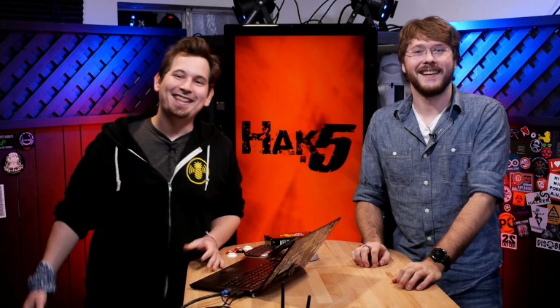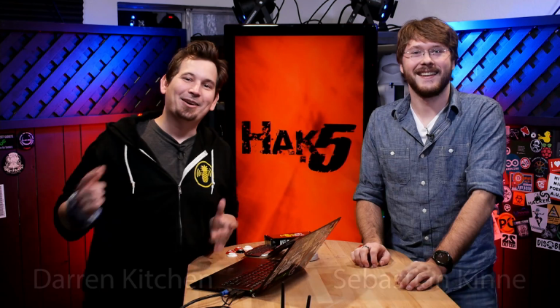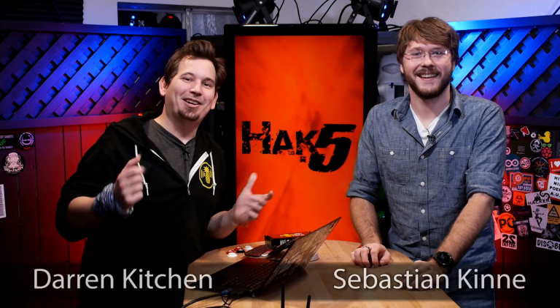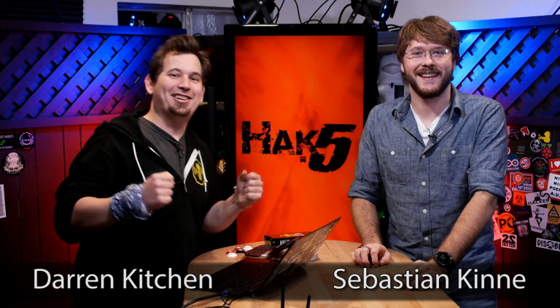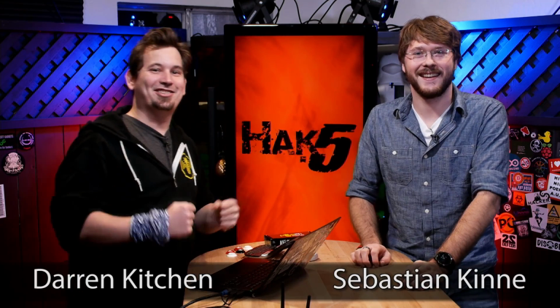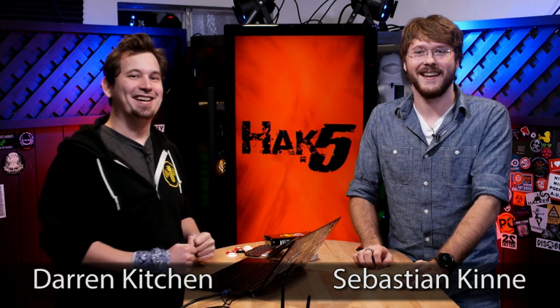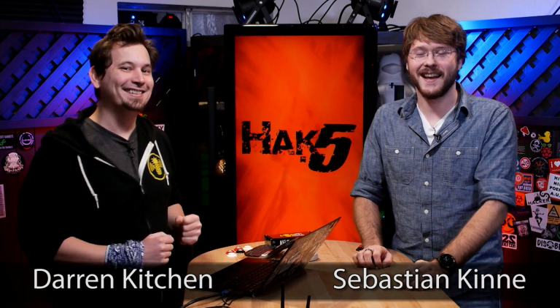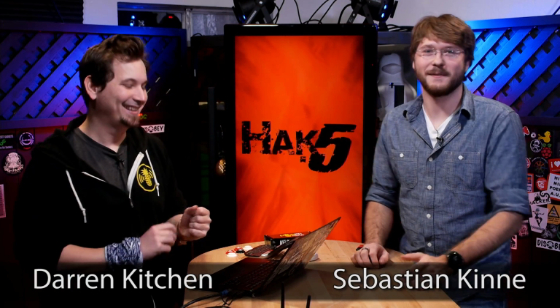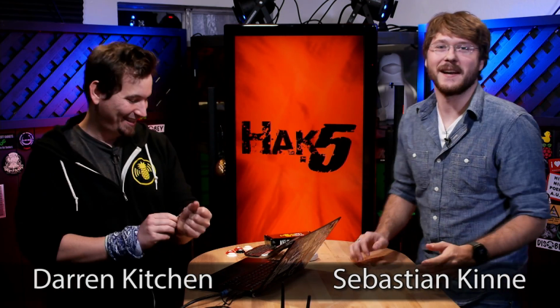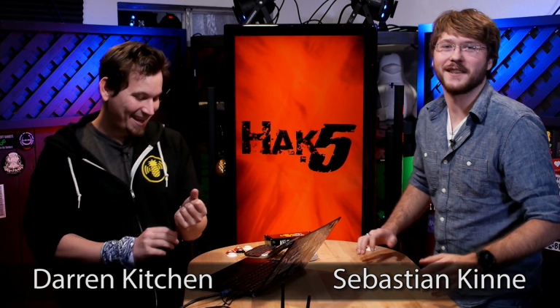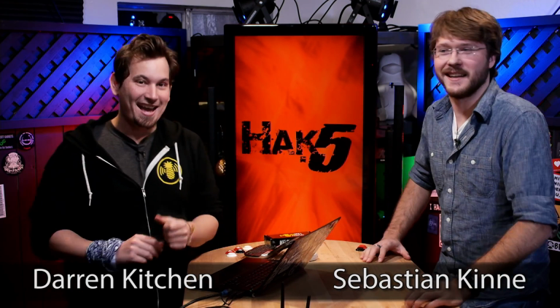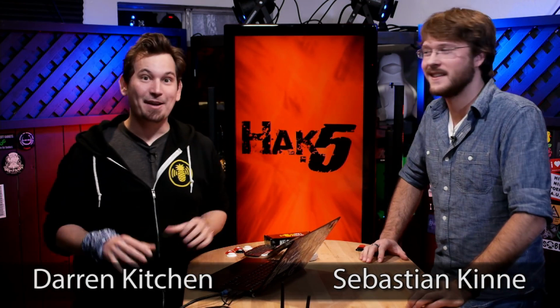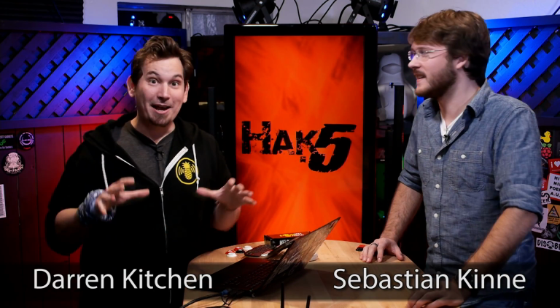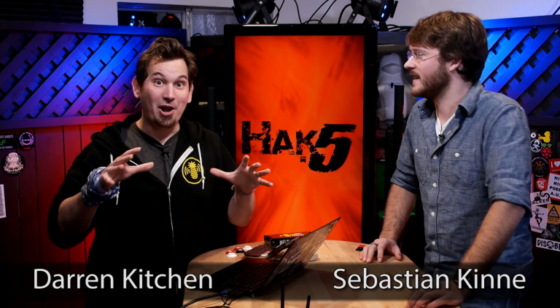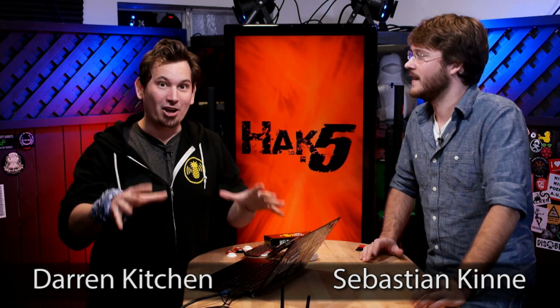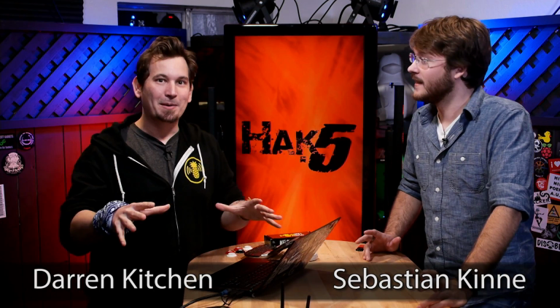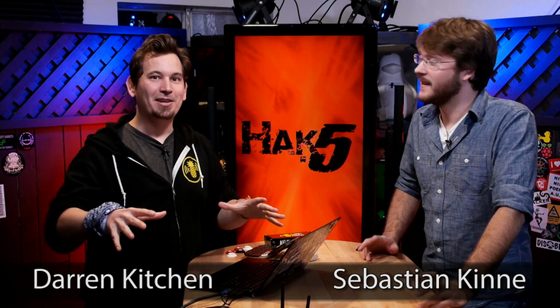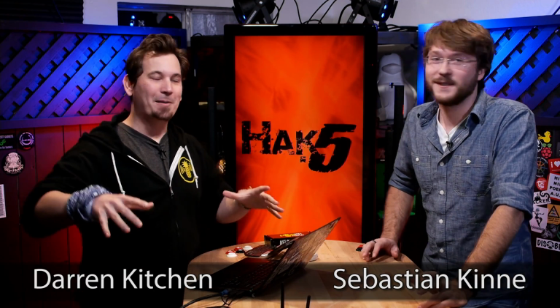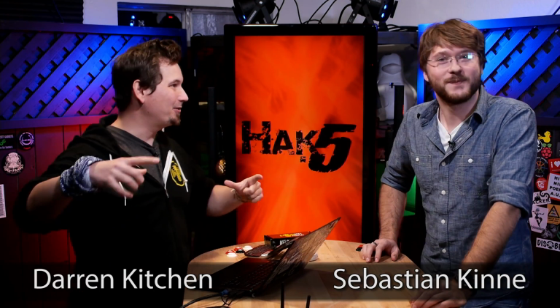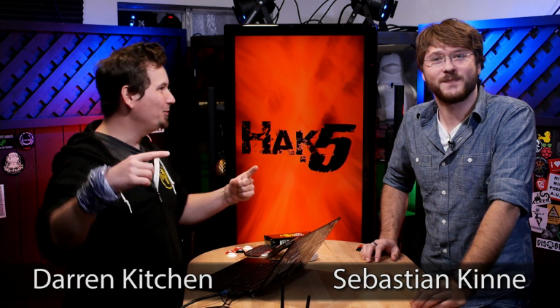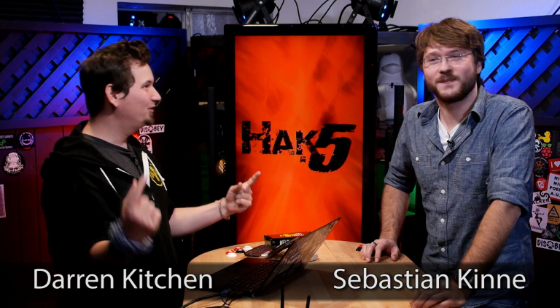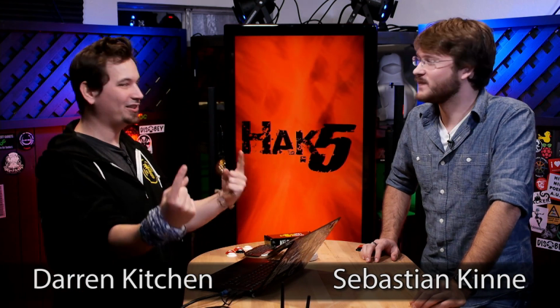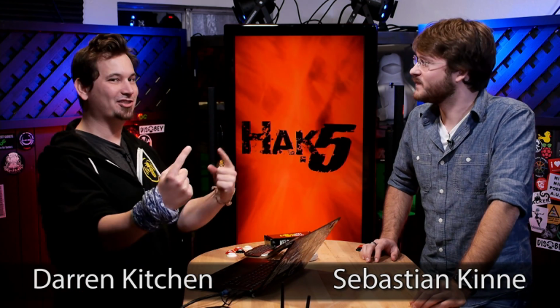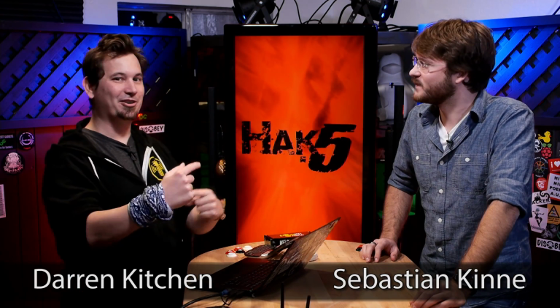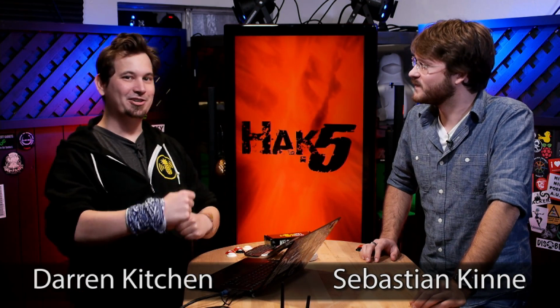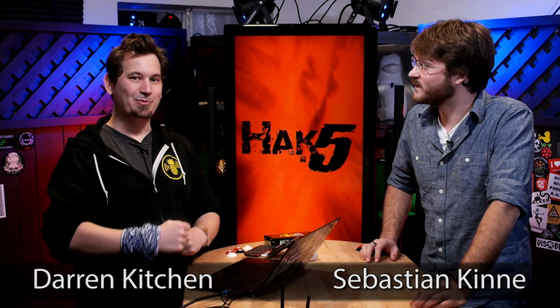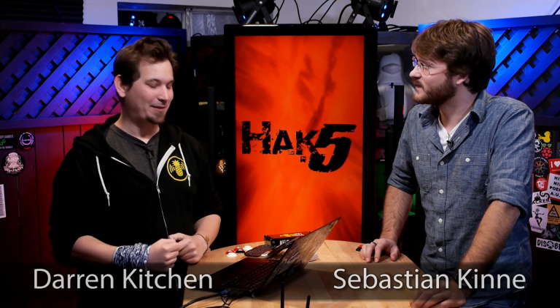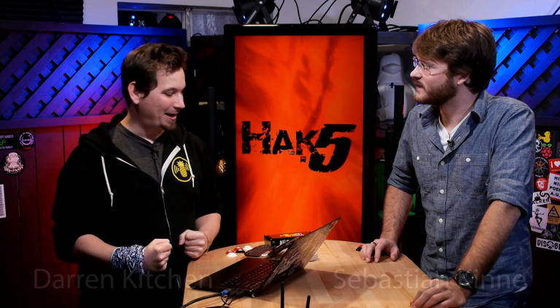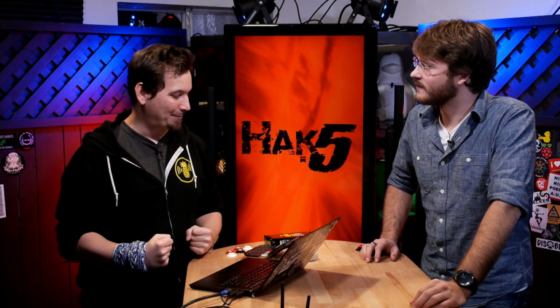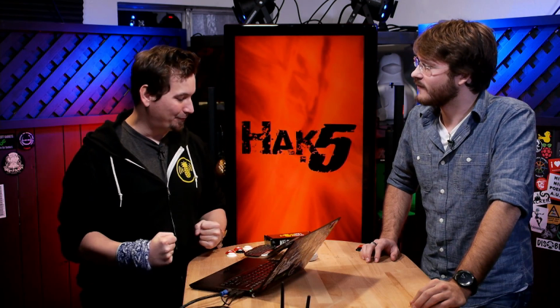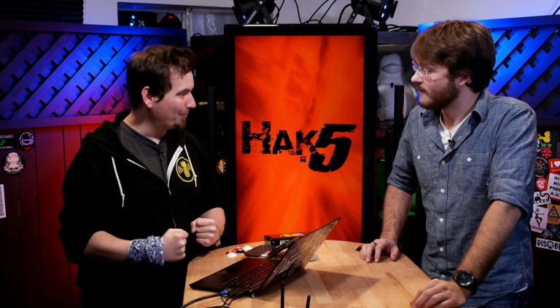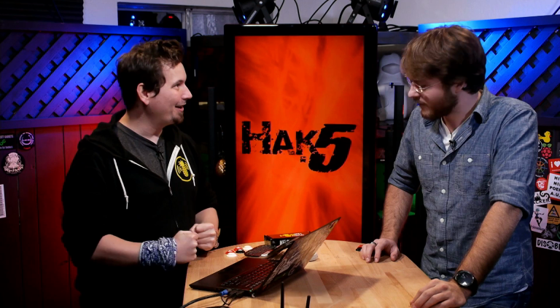Hey there, I'm Darren Kitchen, and I'm Sebastian Kinna. And we have an awesome update about the new sixth generation Wi-Fi Pineapple firmware.